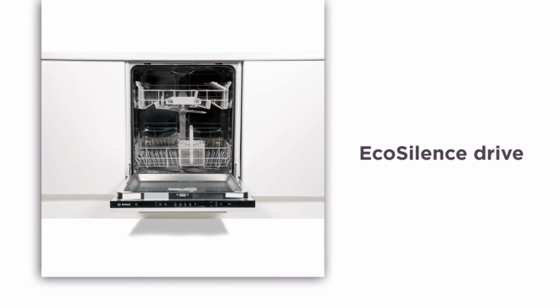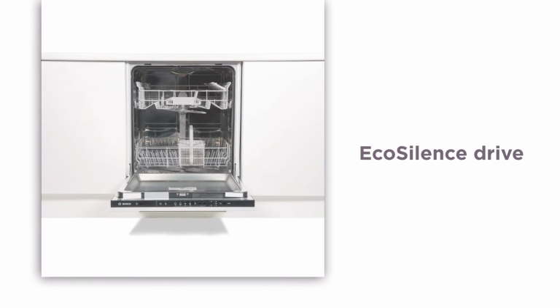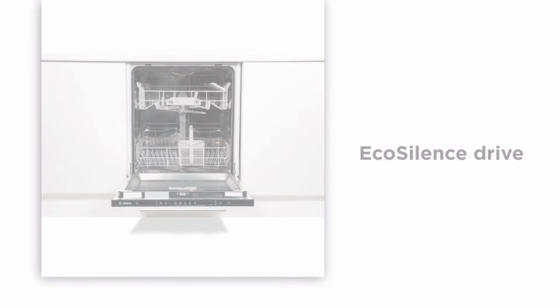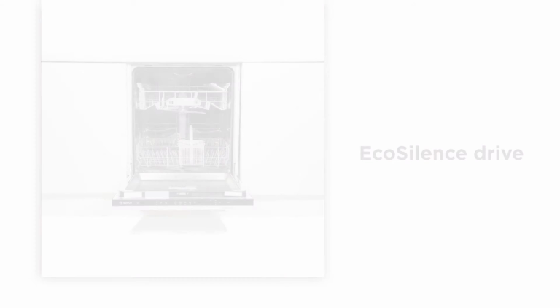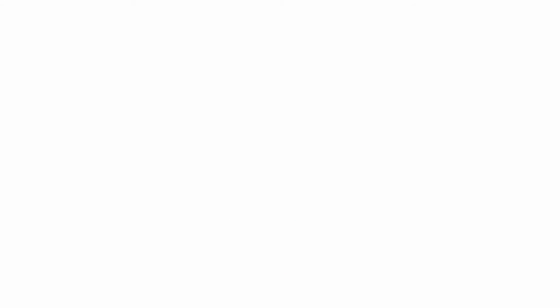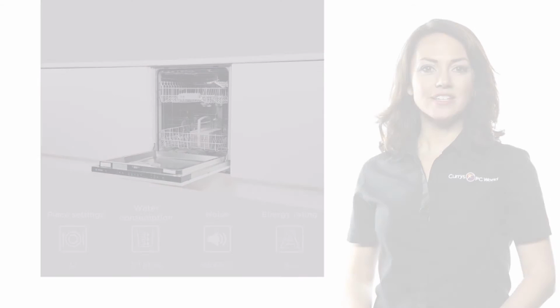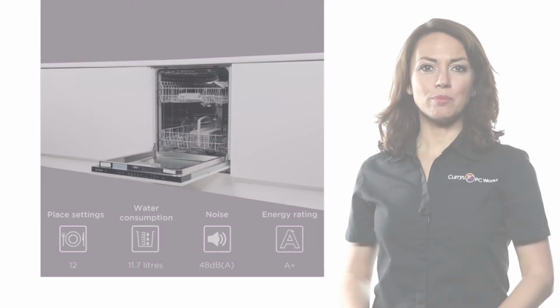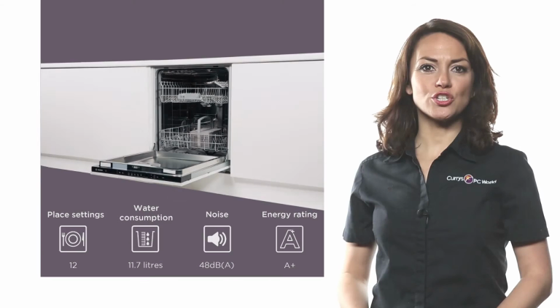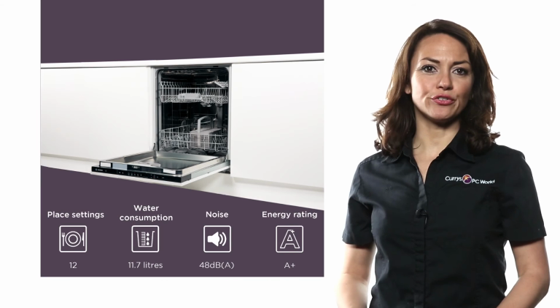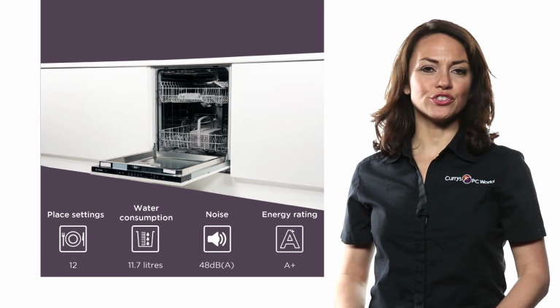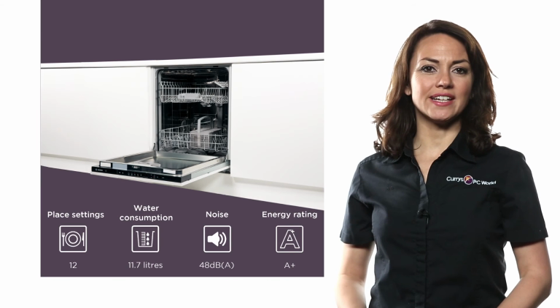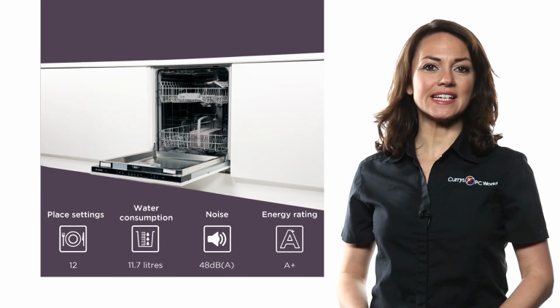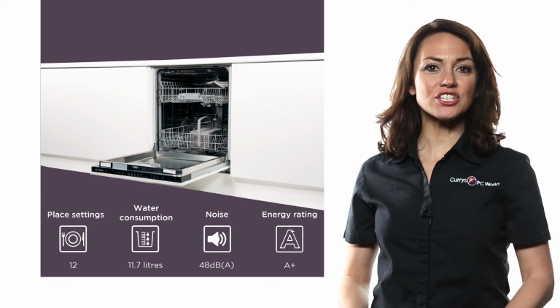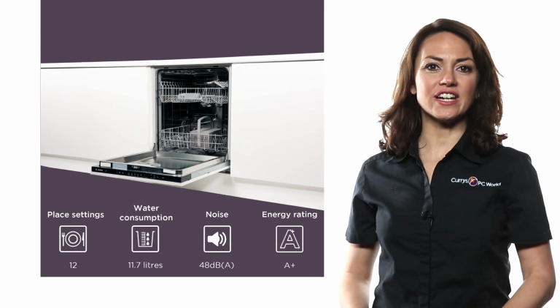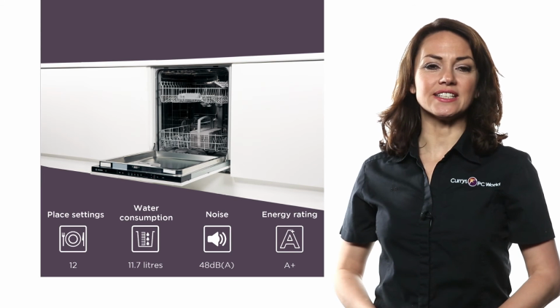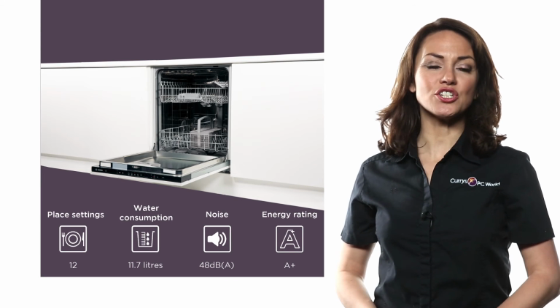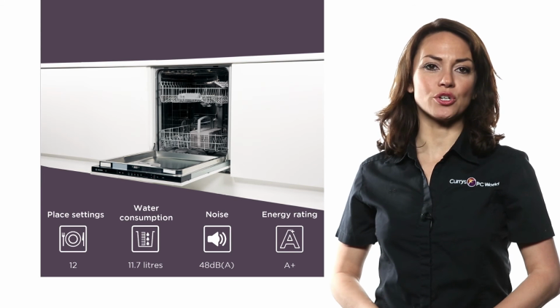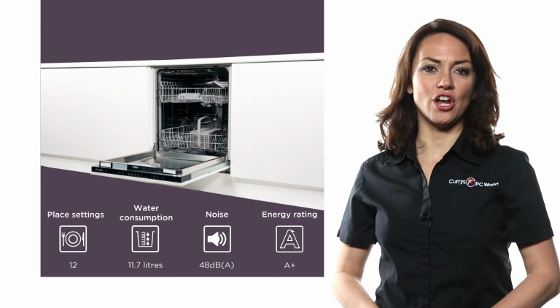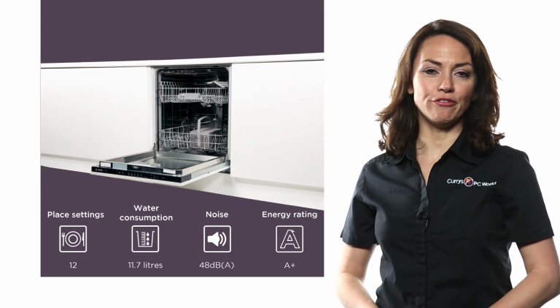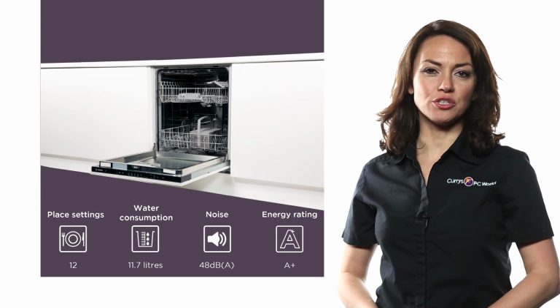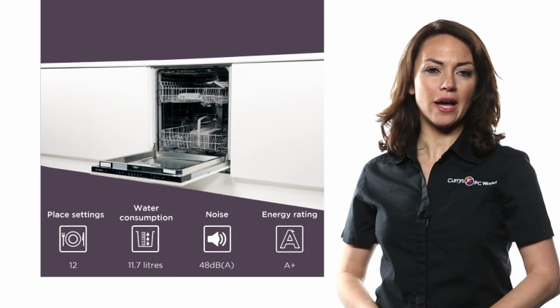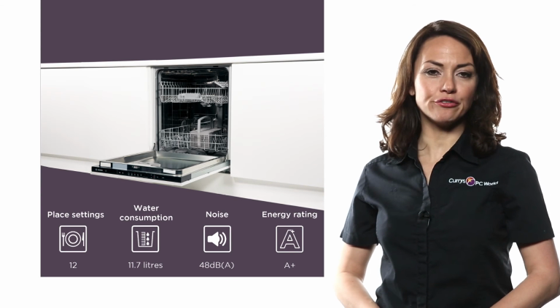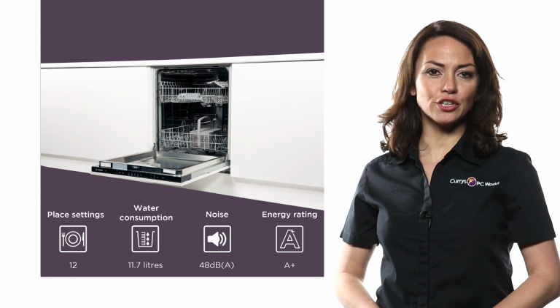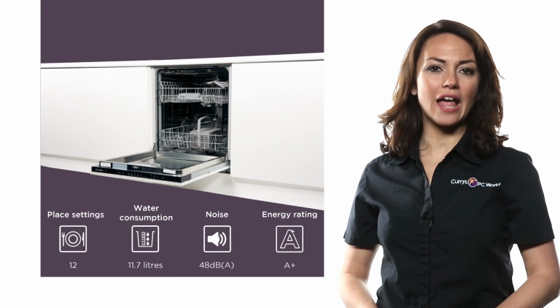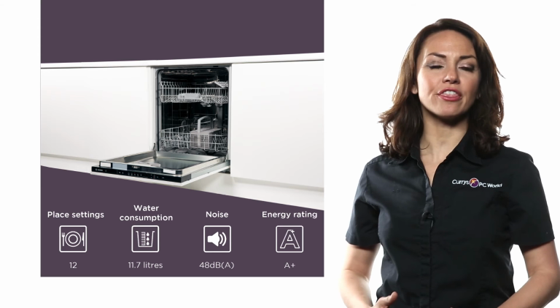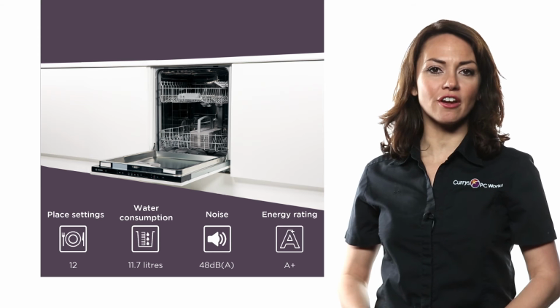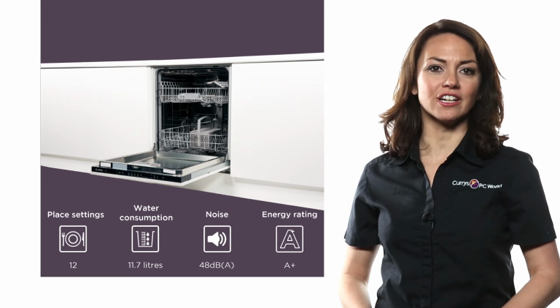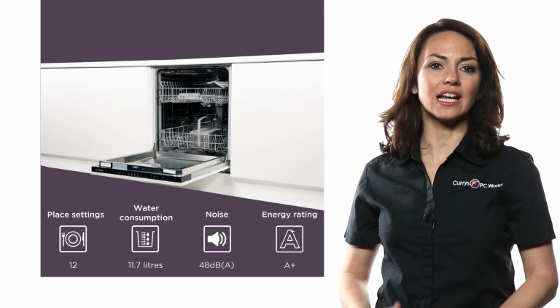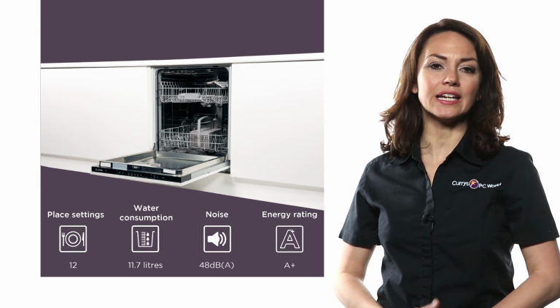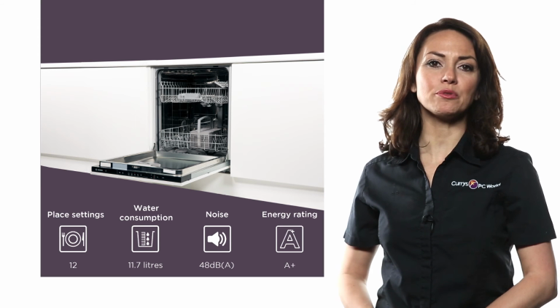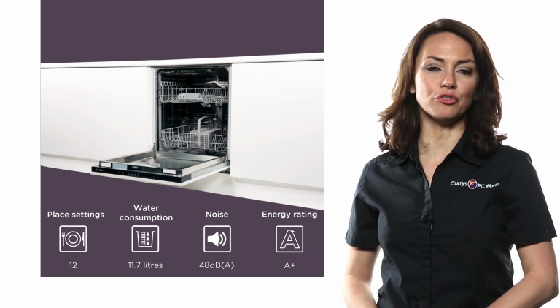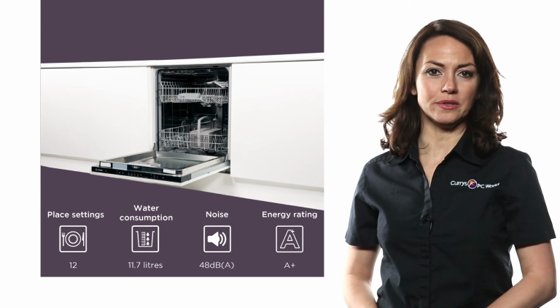This Bosch full-size integrated dishwasher offers a powerful and thorough cleaning performance.